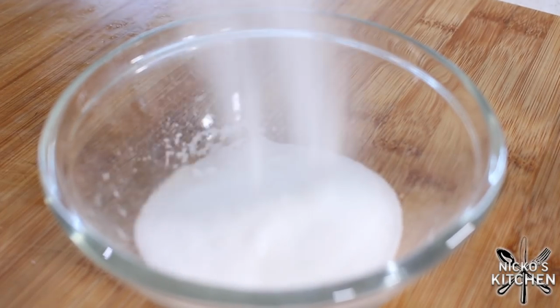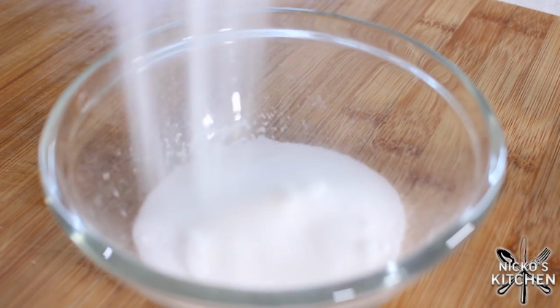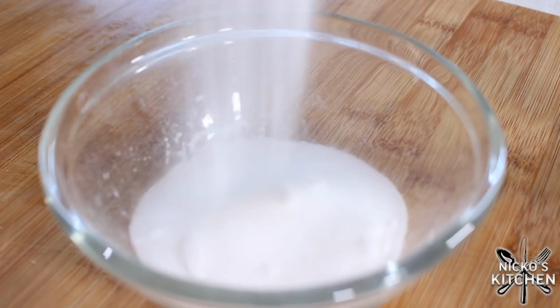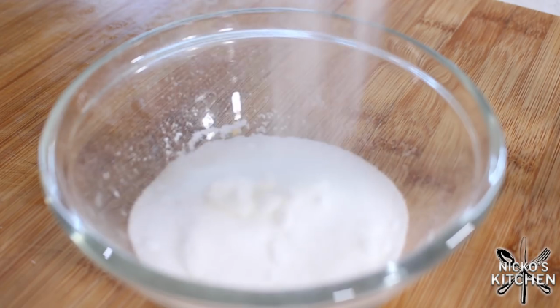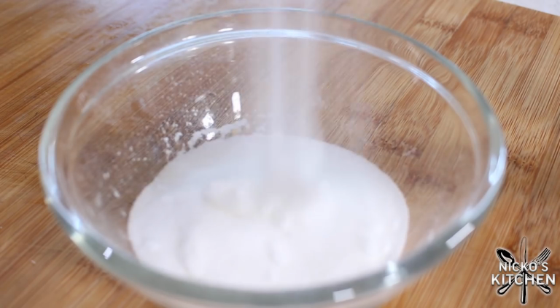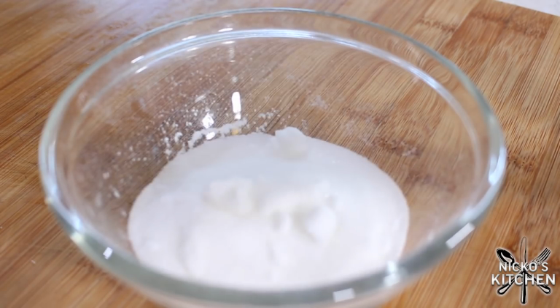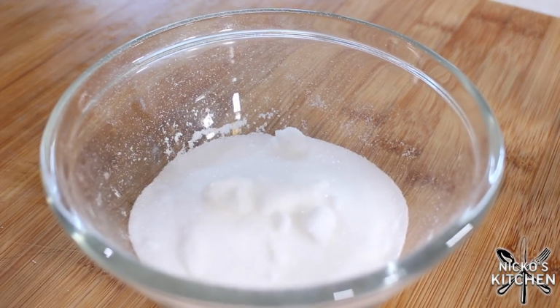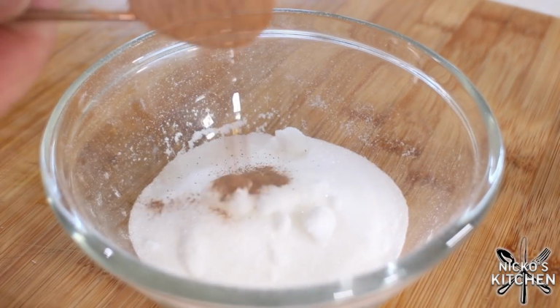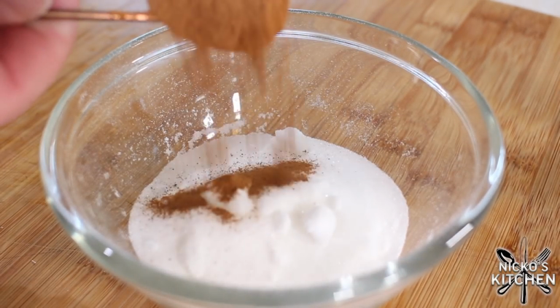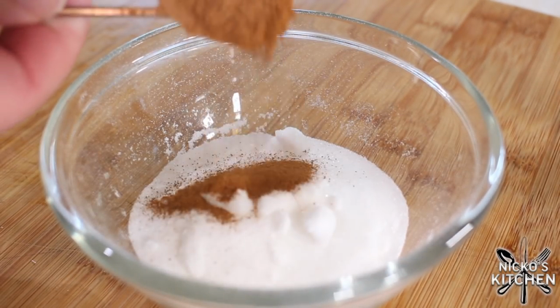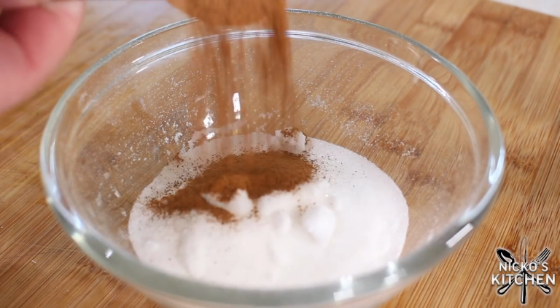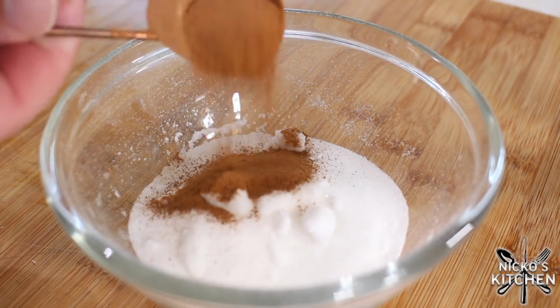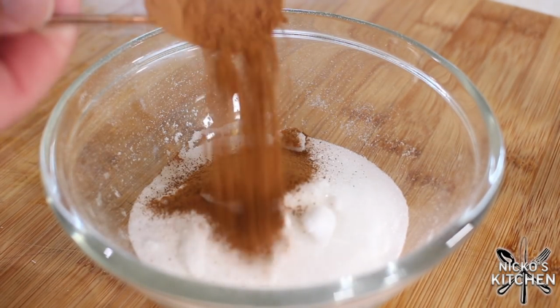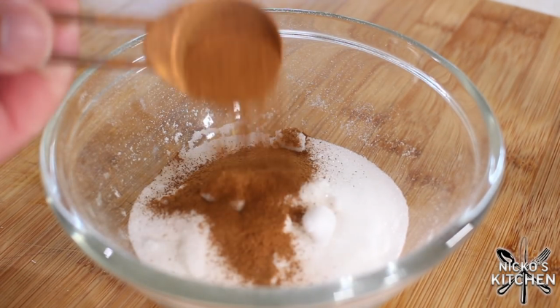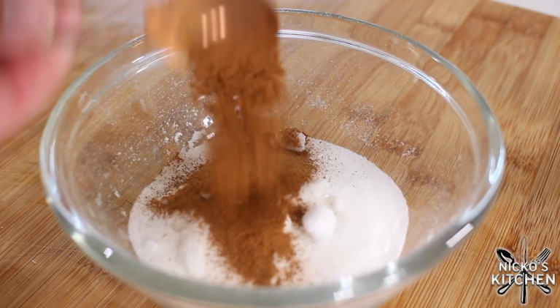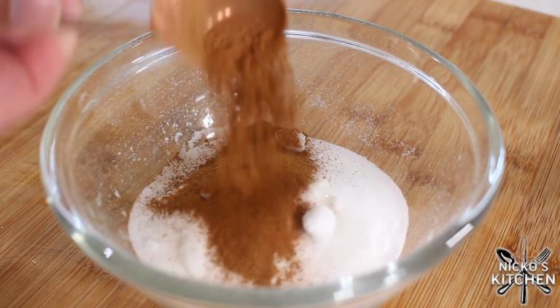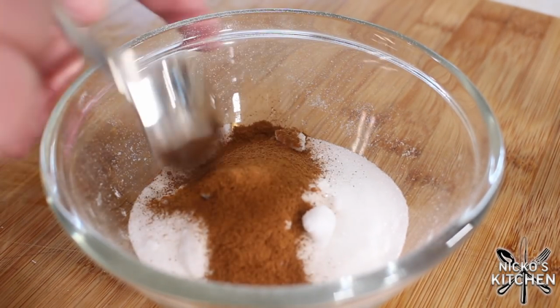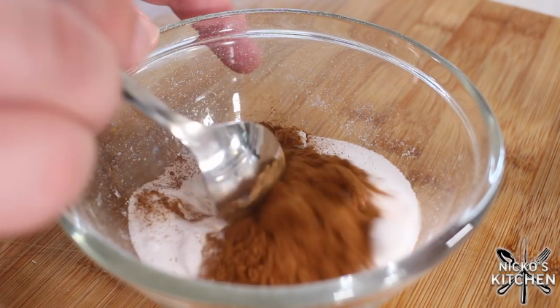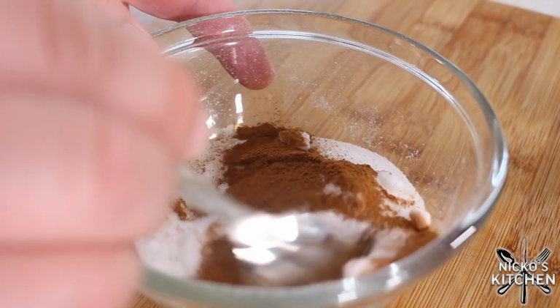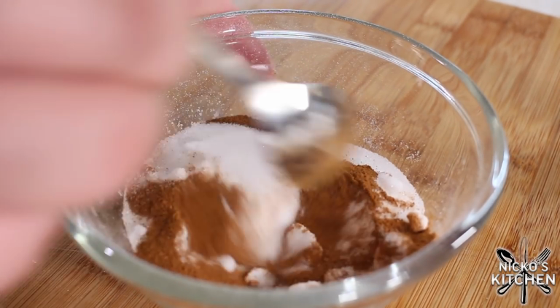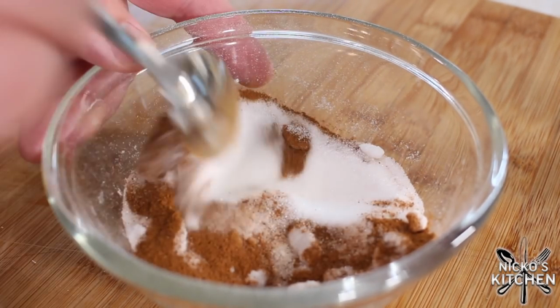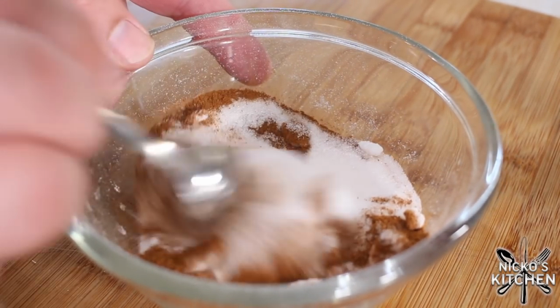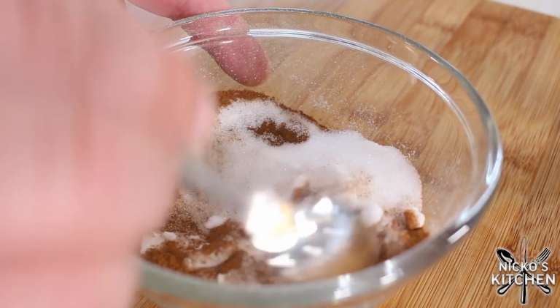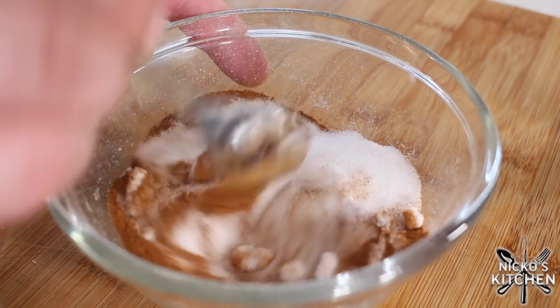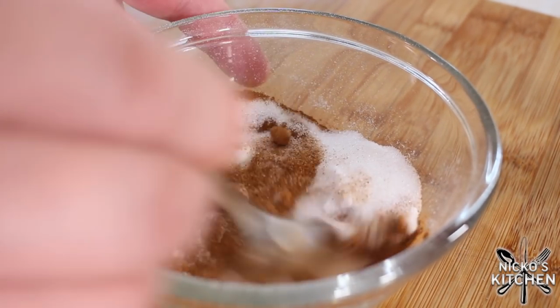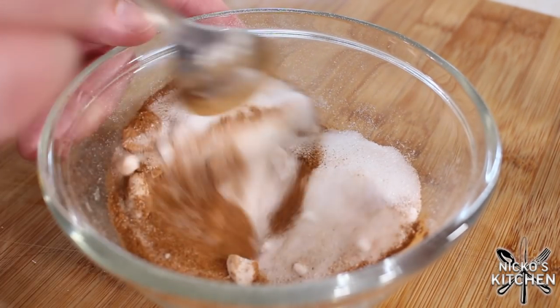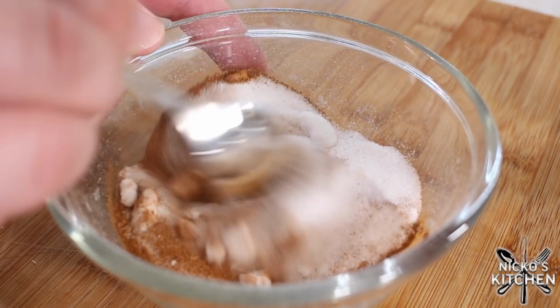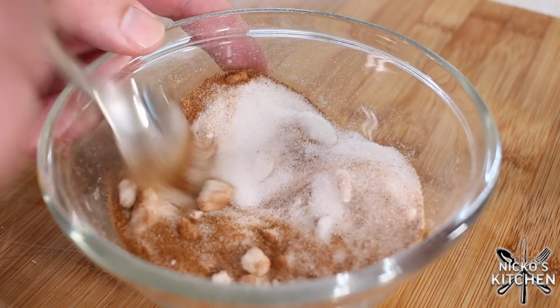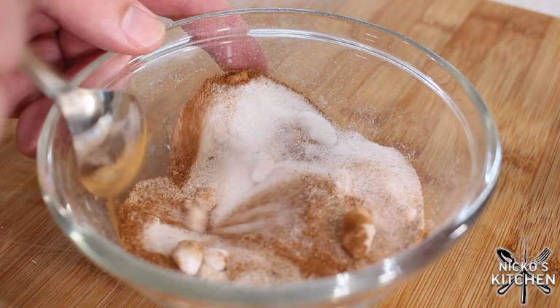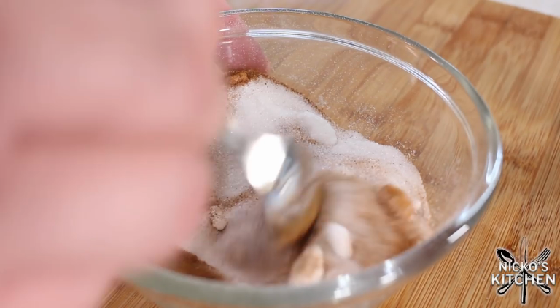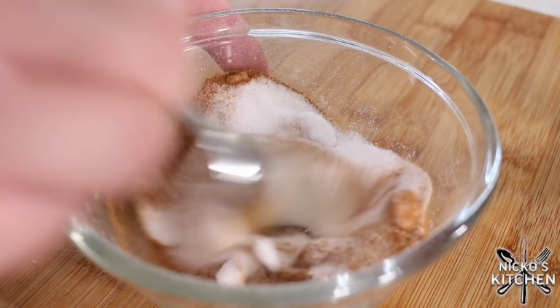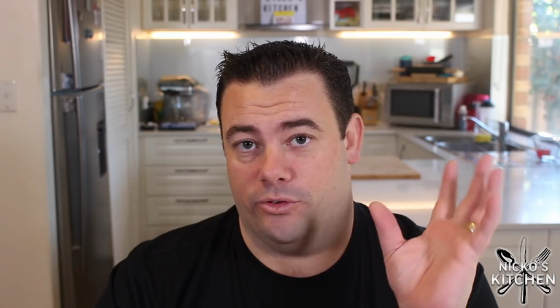Into a bowl, you want to add your sugar and cinnamon together. Mix it all around, and now we're going to do our apples.